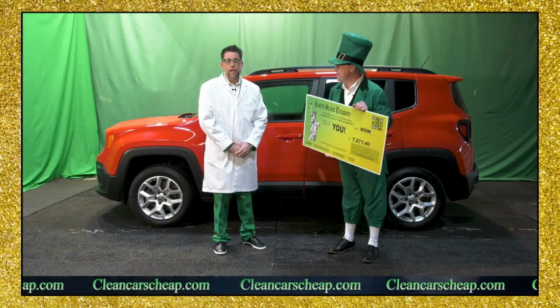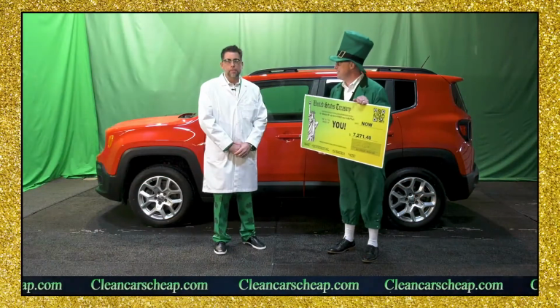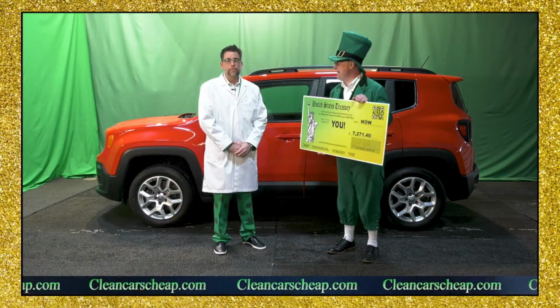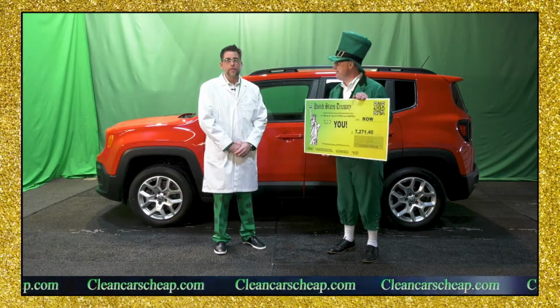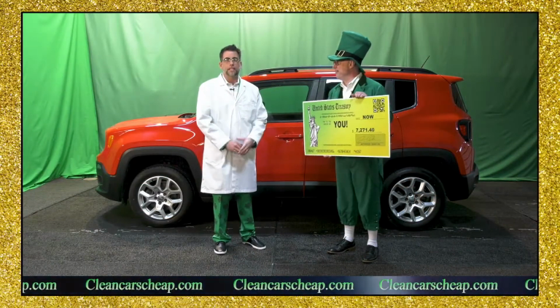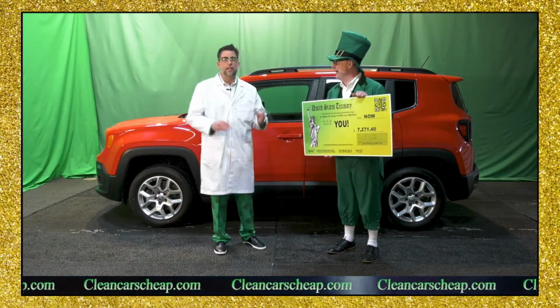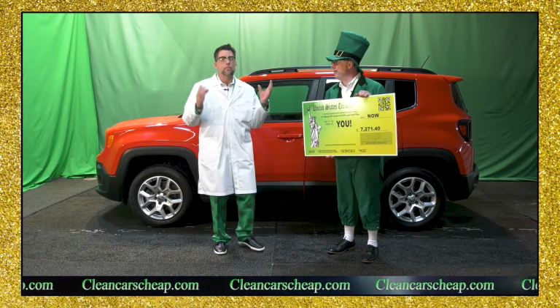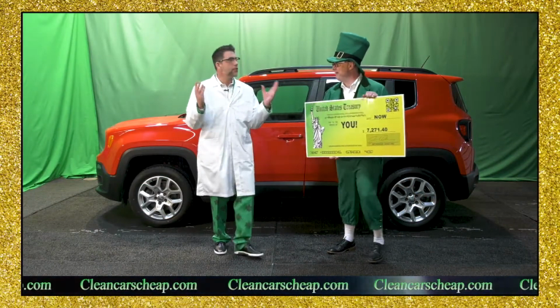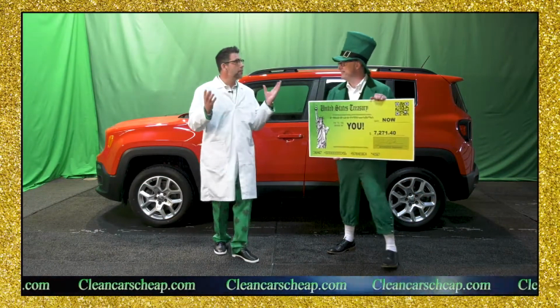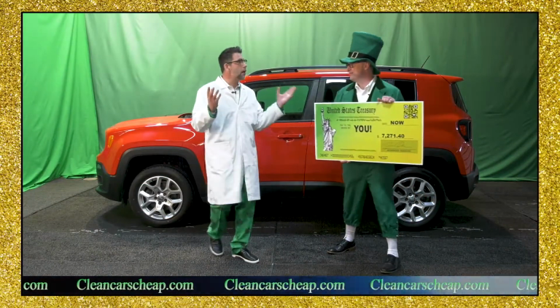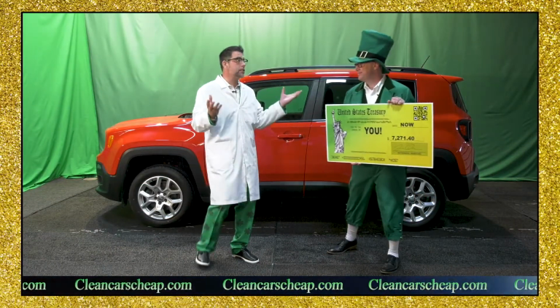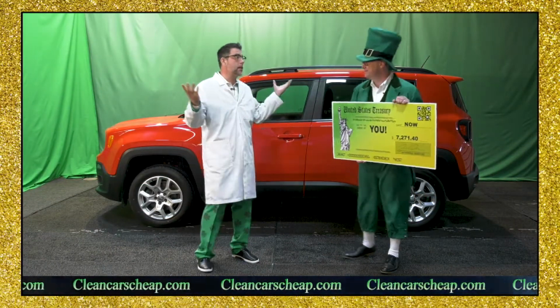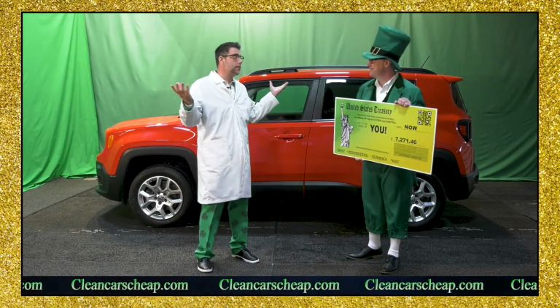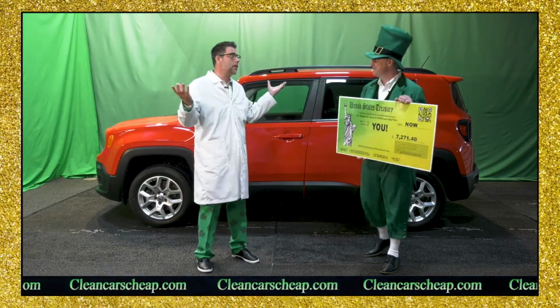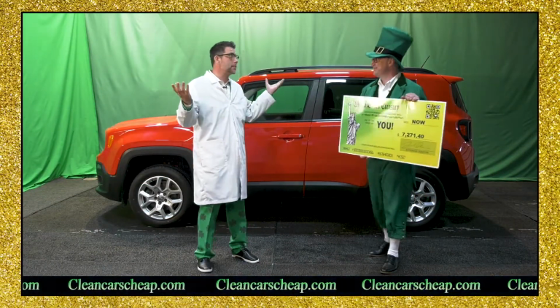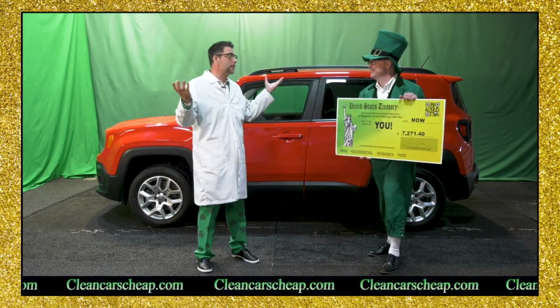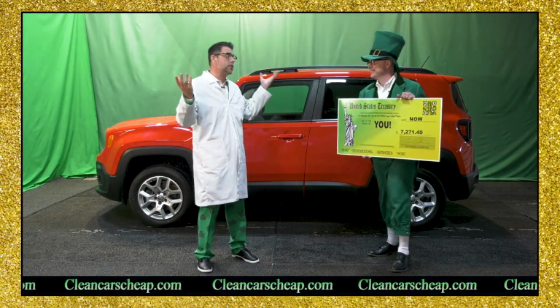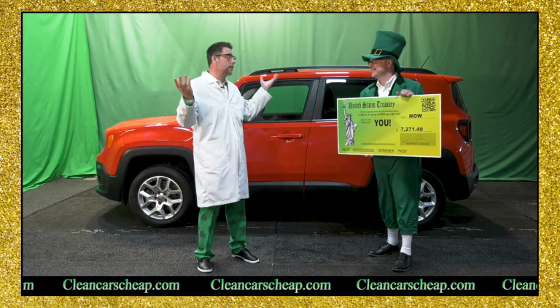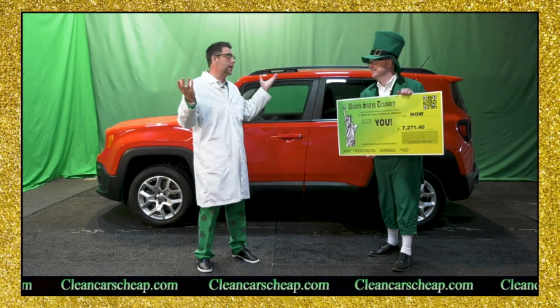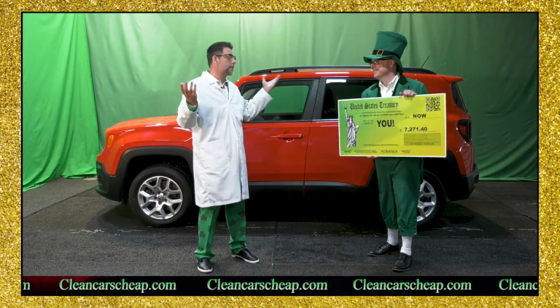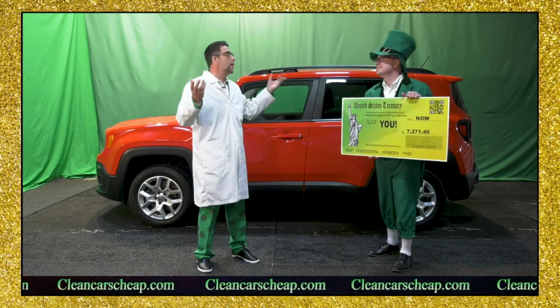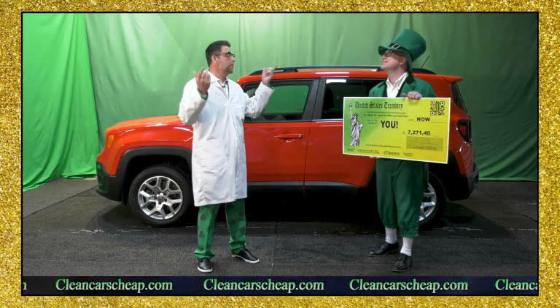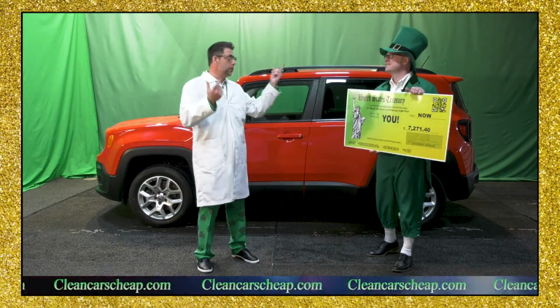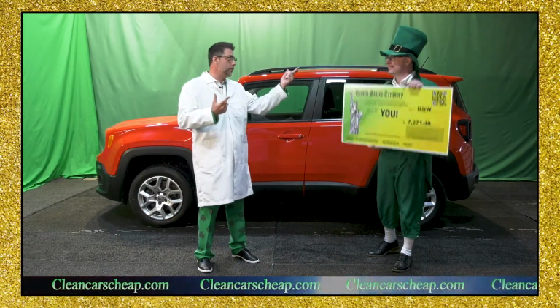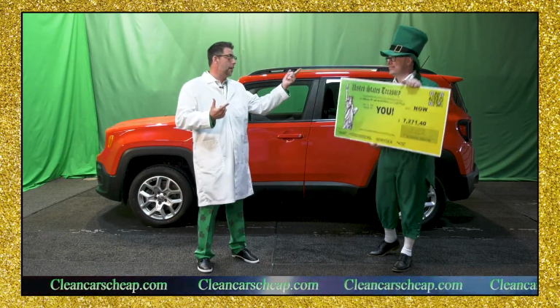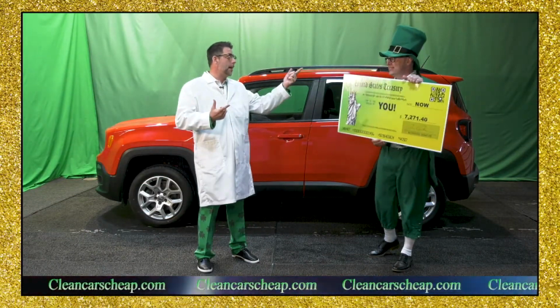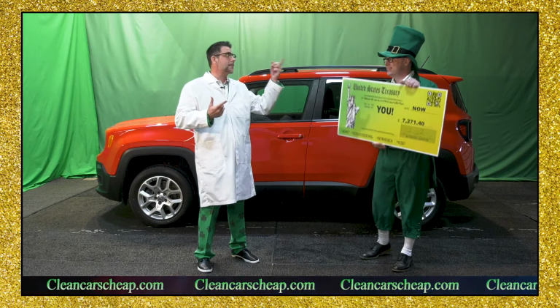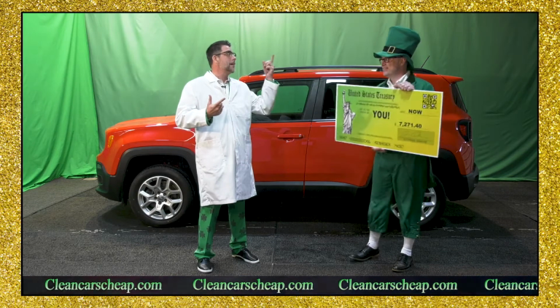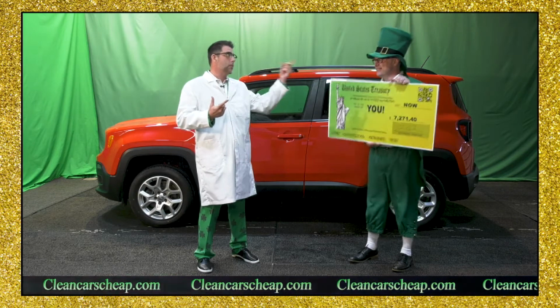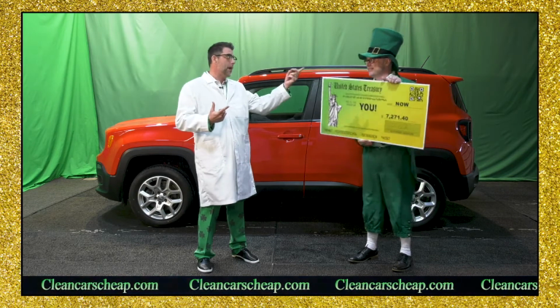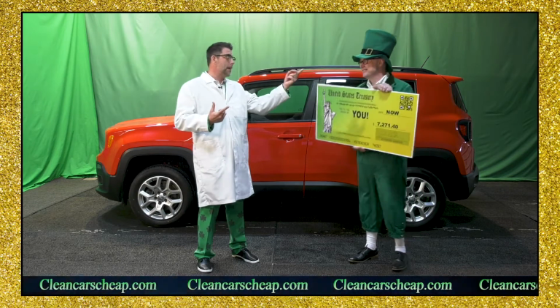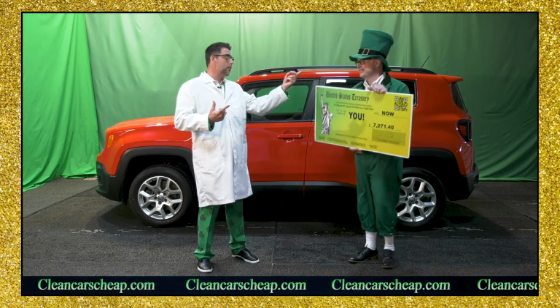It's that time of year Rob! It's the month of March, and month of March means two things. Beautiful buys.